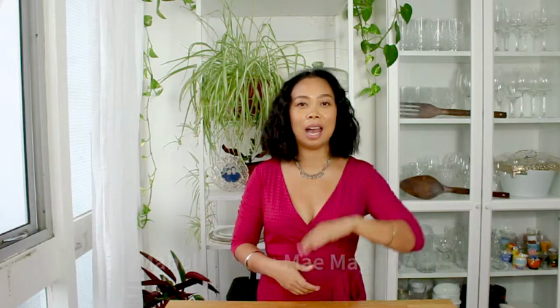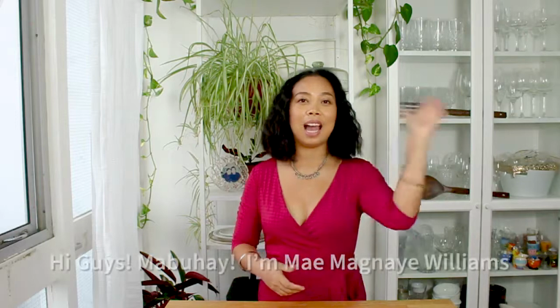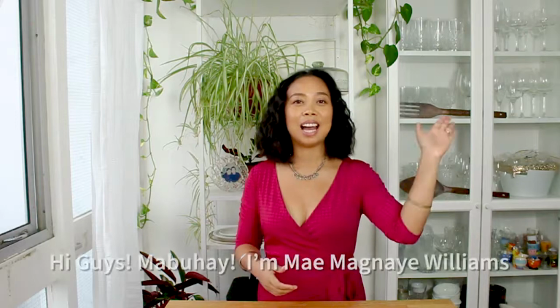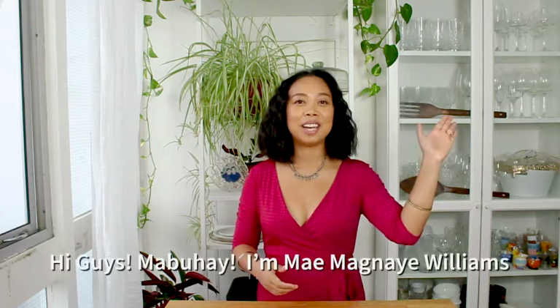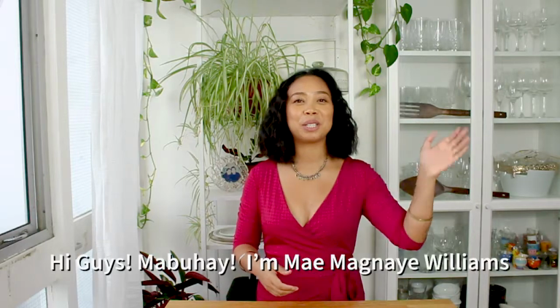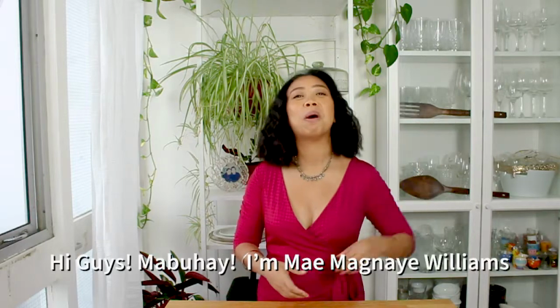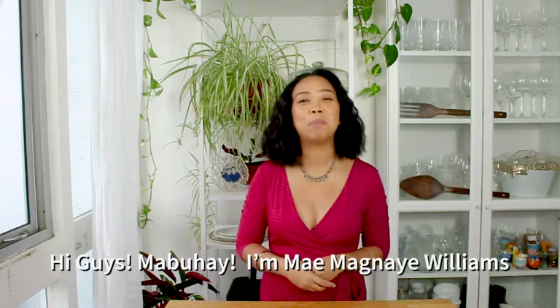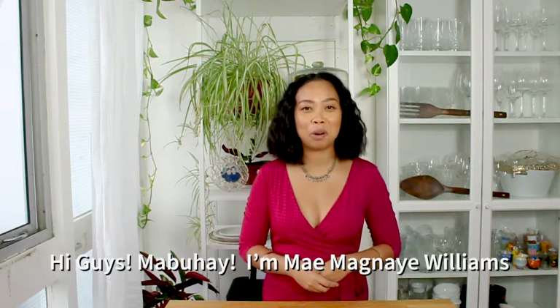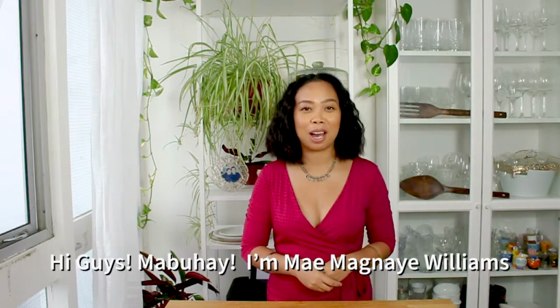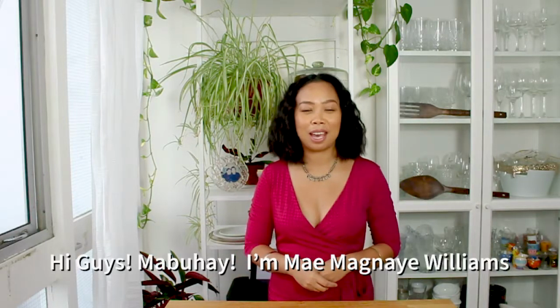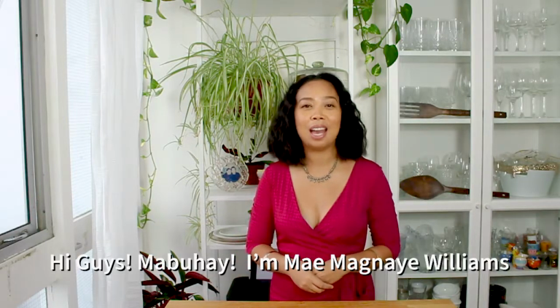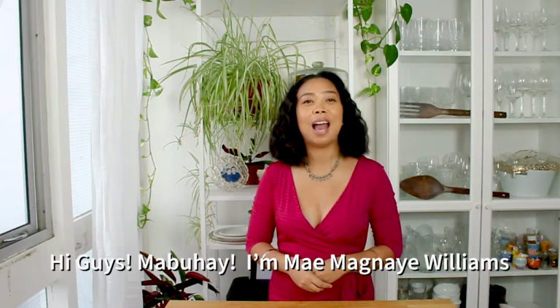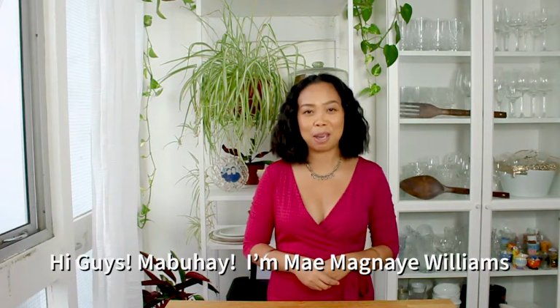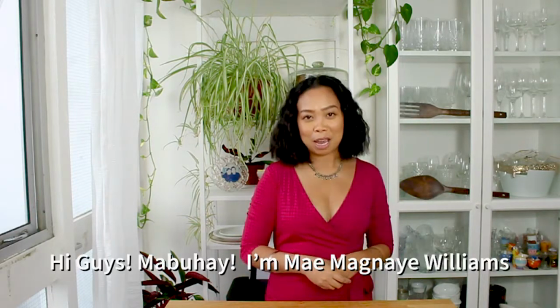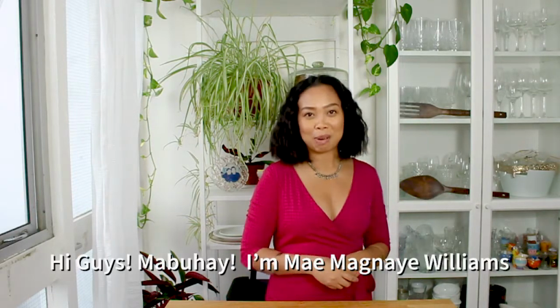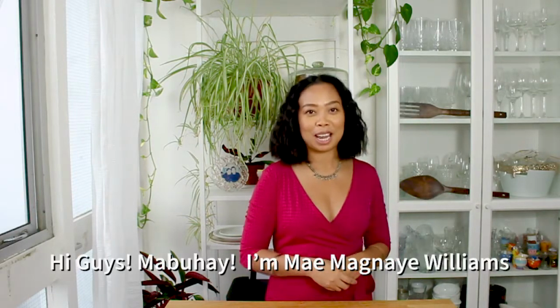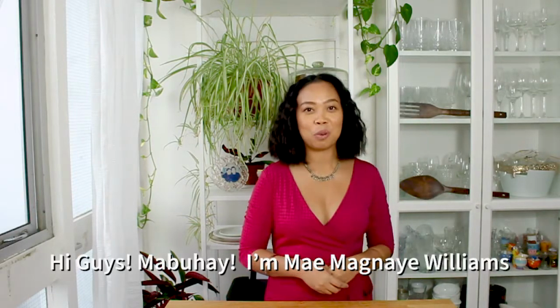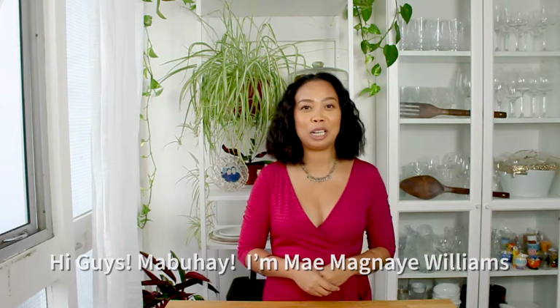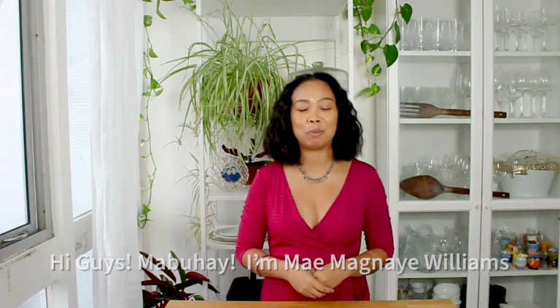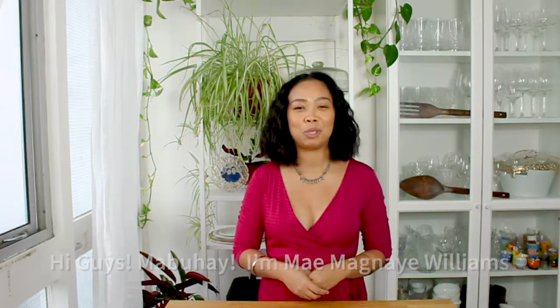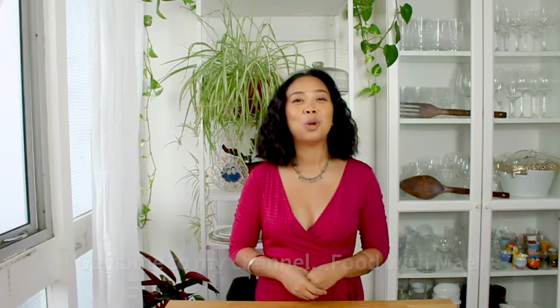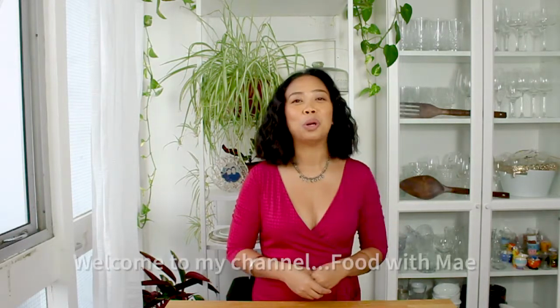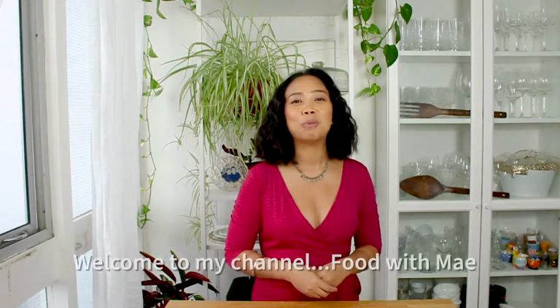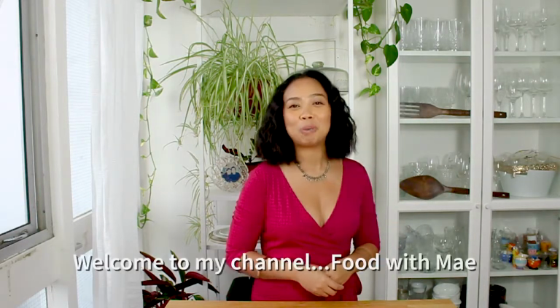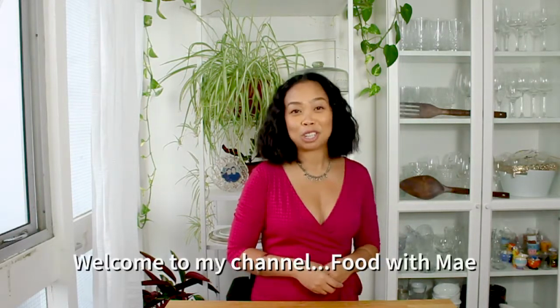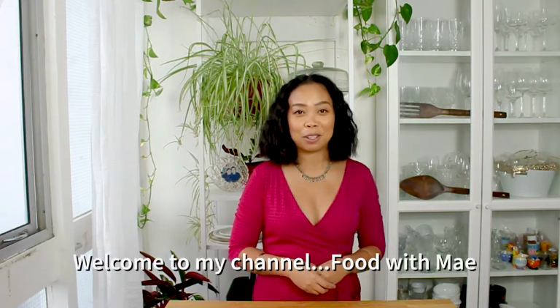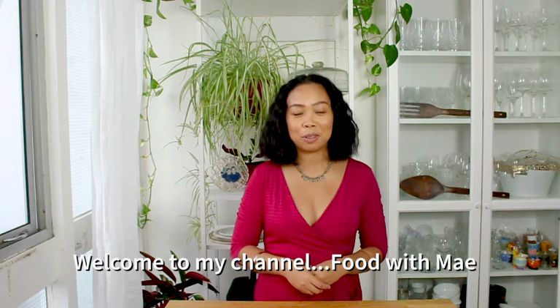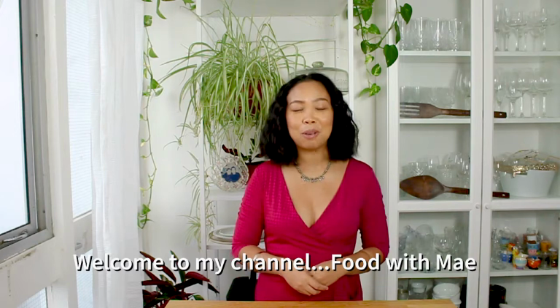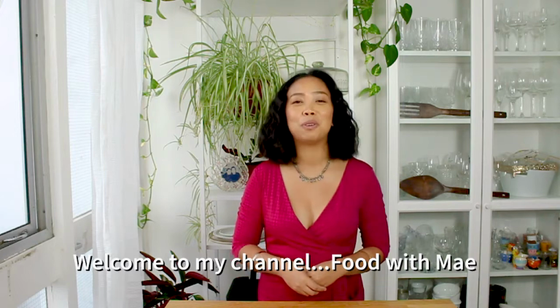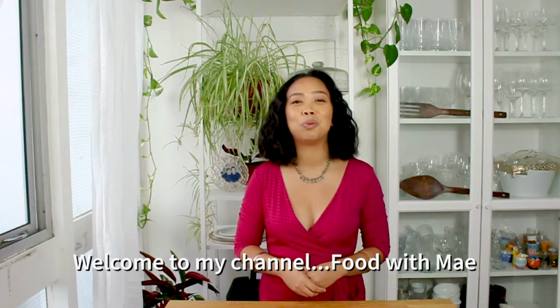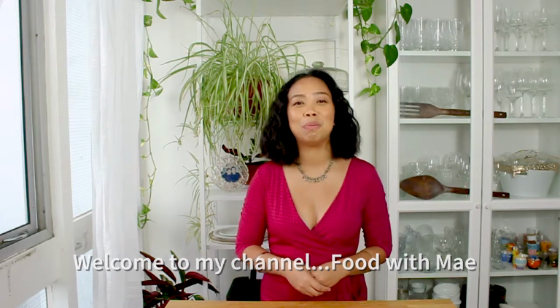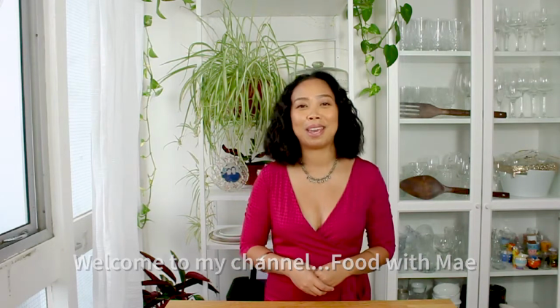Hi guys! Mabuhay! I'm May Magnaia-Williams. Welcome to my channel, Food with May.